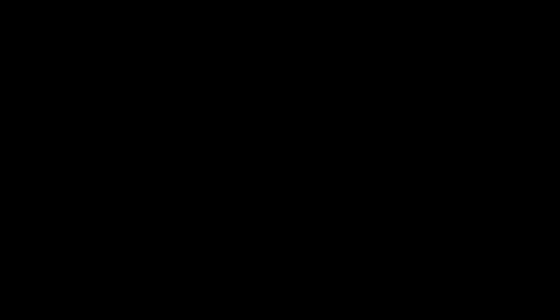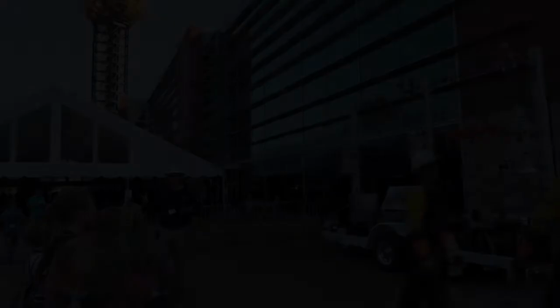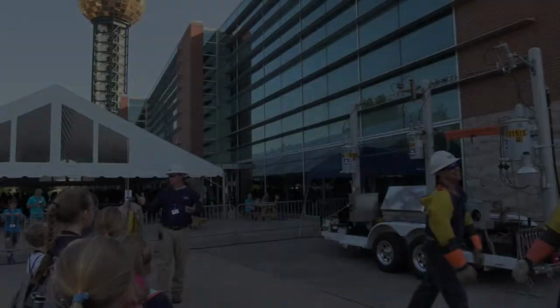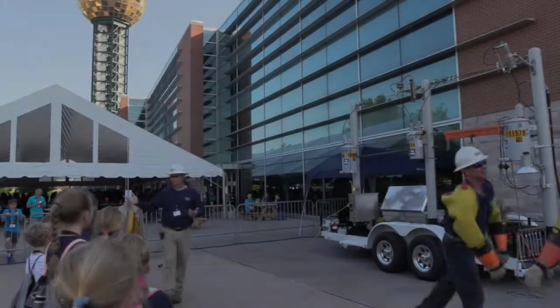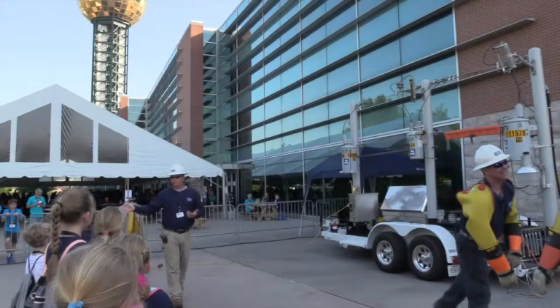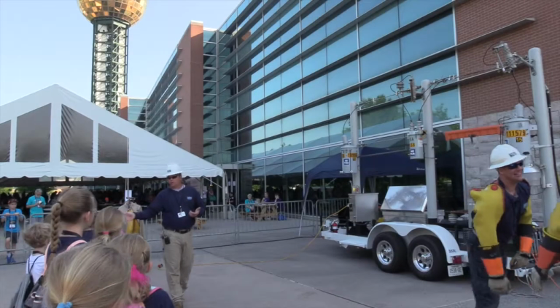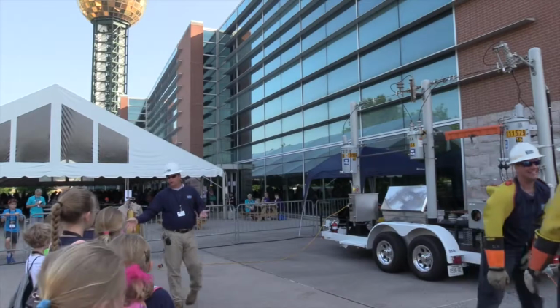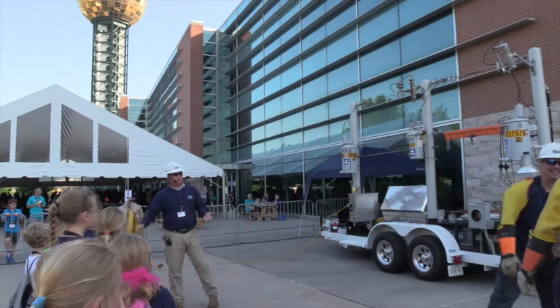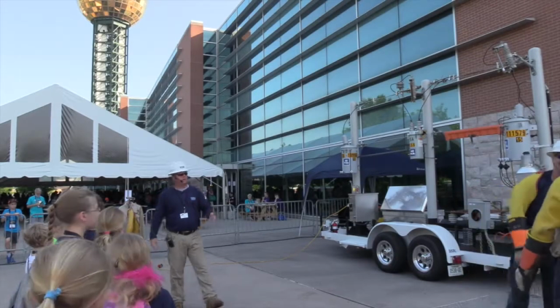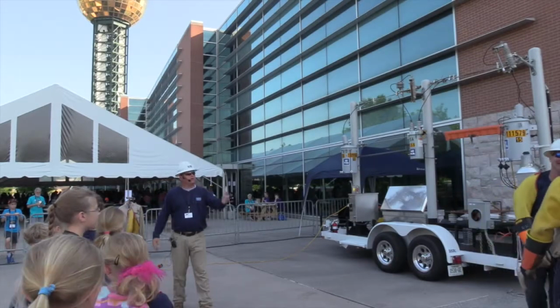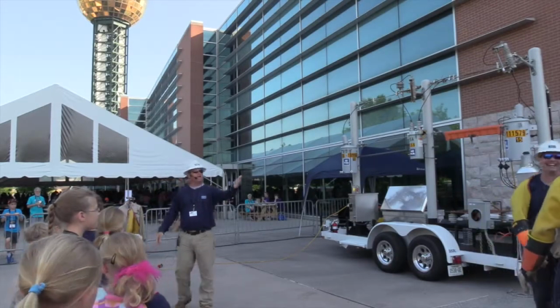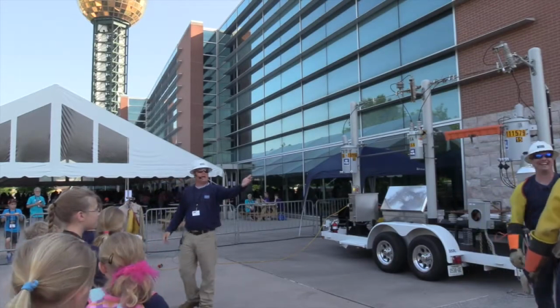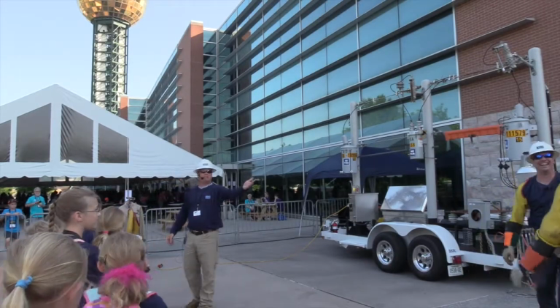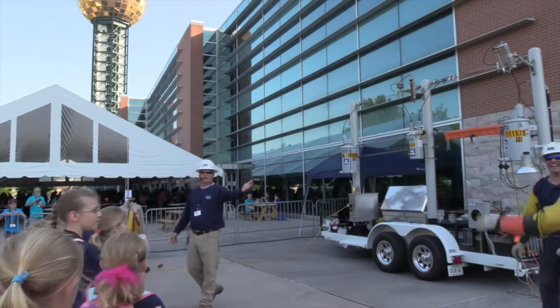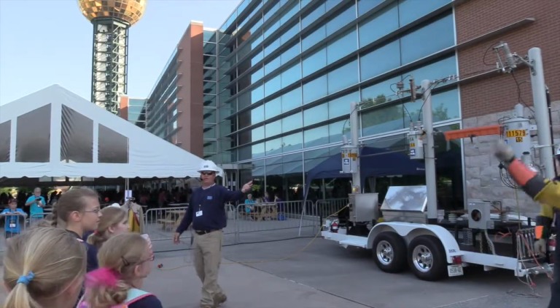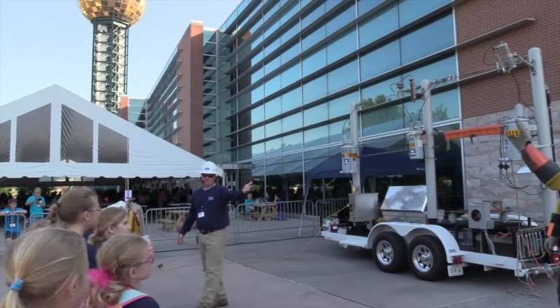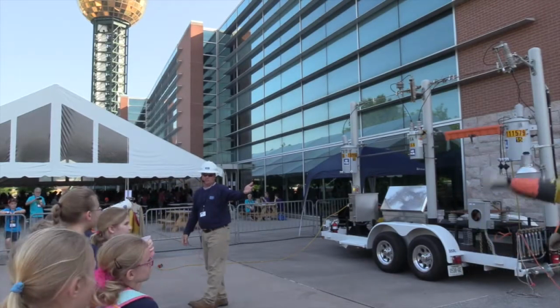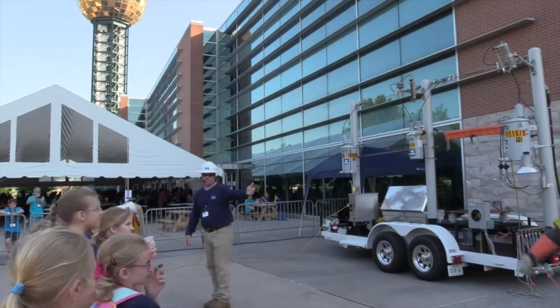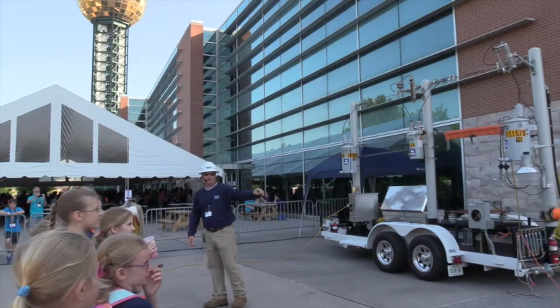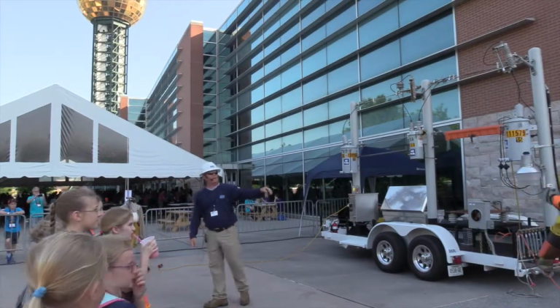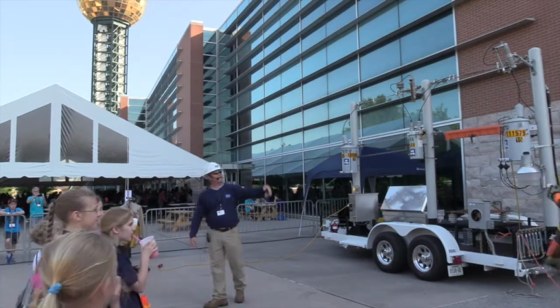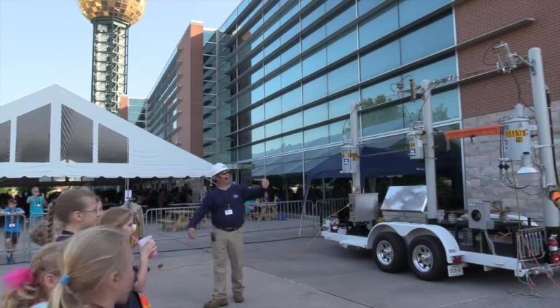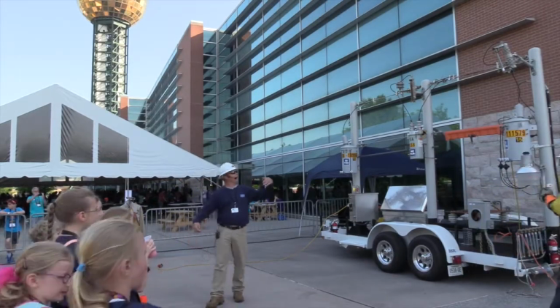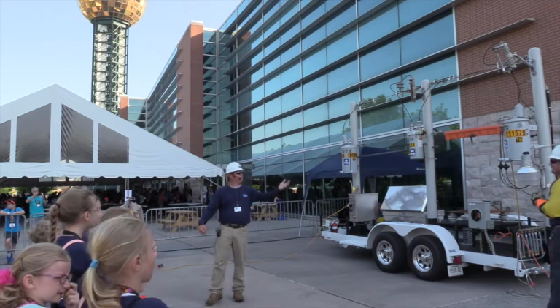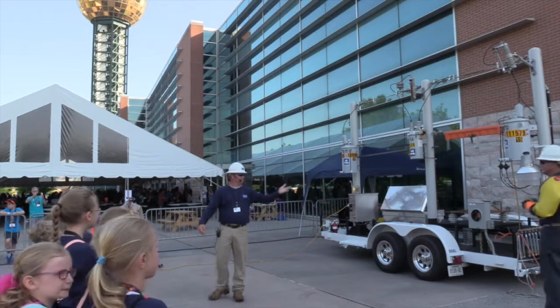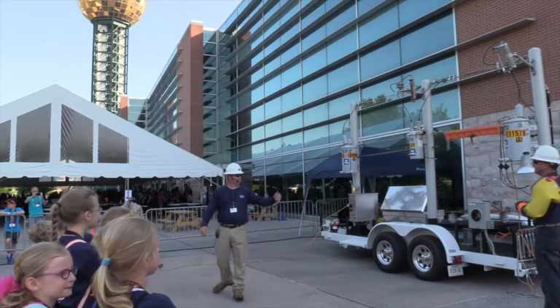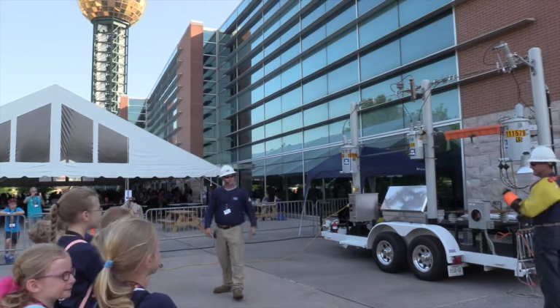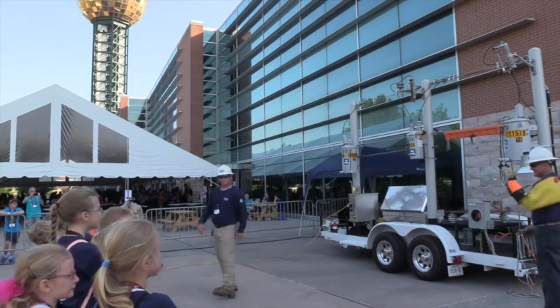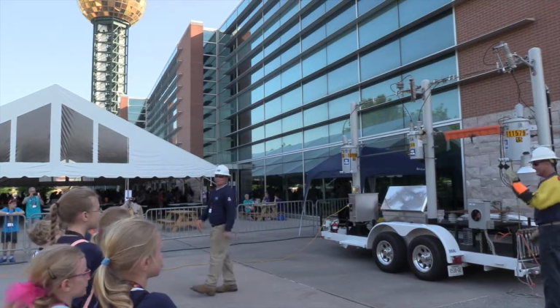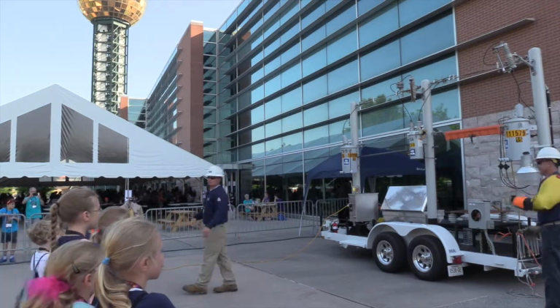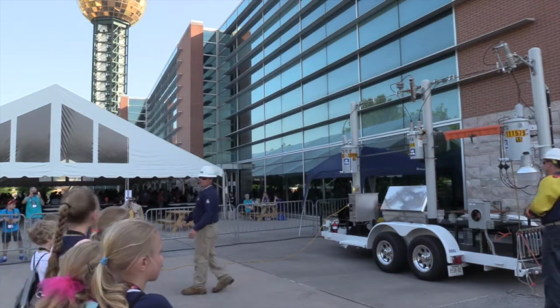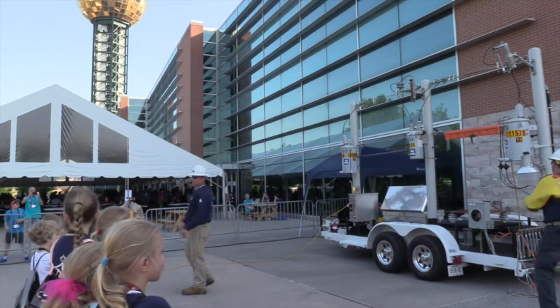I'm here with Knoxville Utility Board. This is Logan, John Edmonds right here — he's a journeyman lineman — and Kevin Whittington, who is also a journeyman lineman.